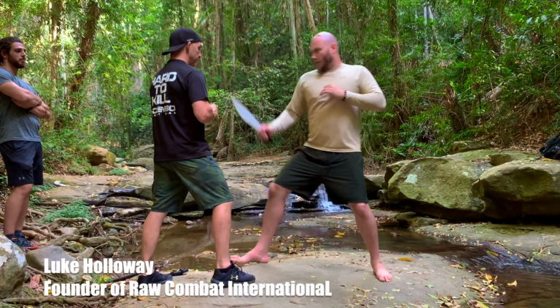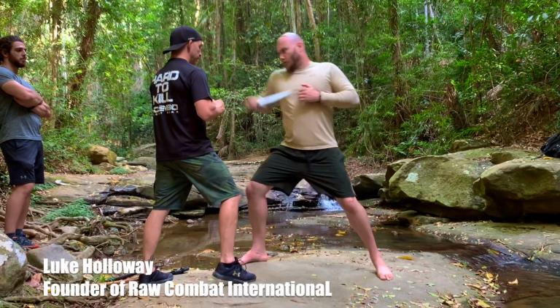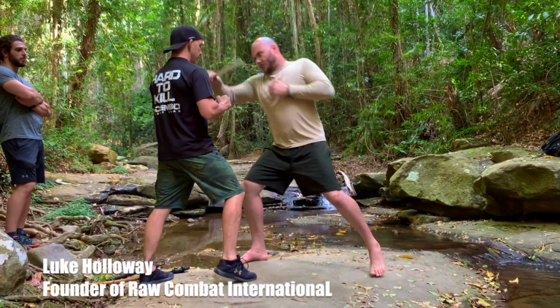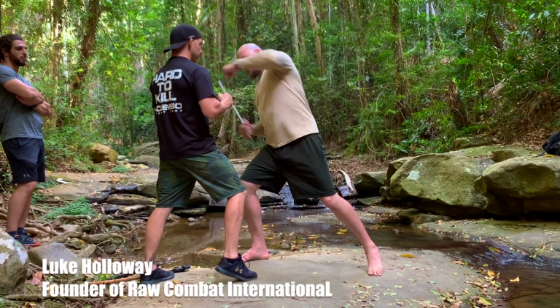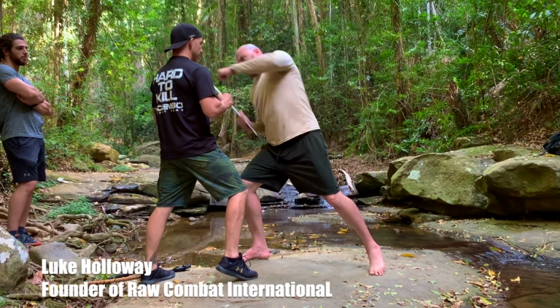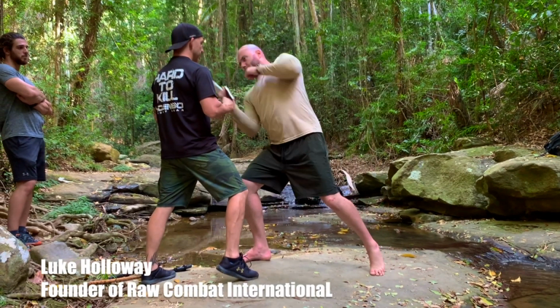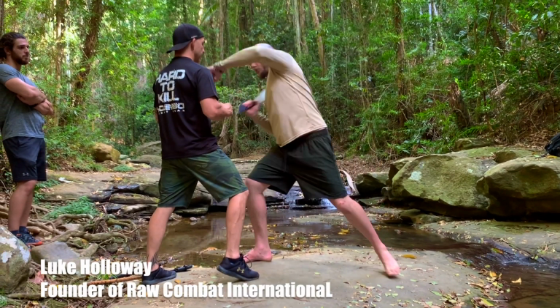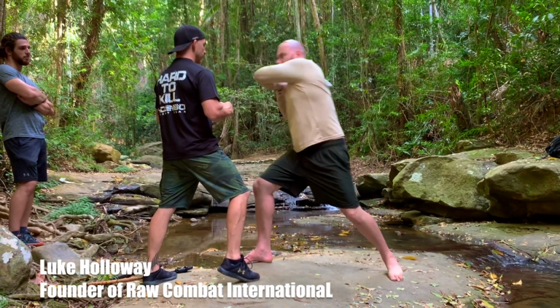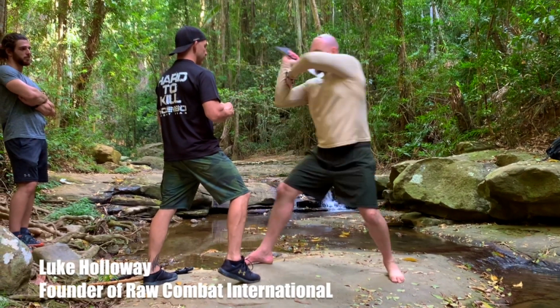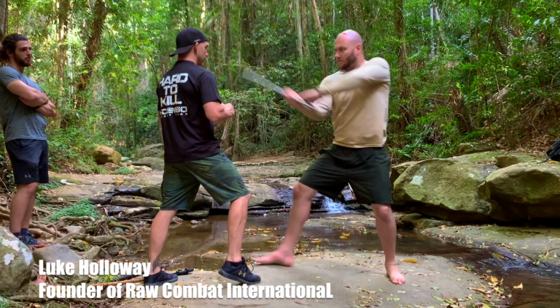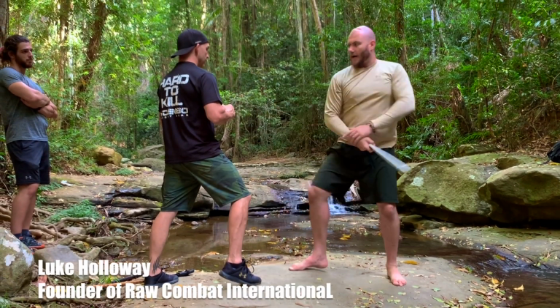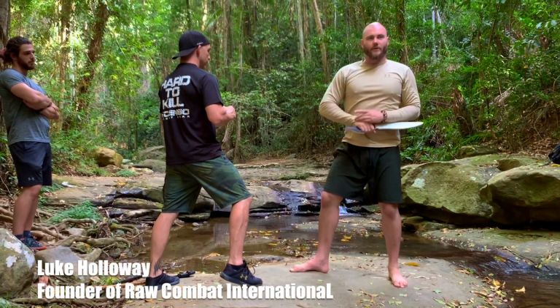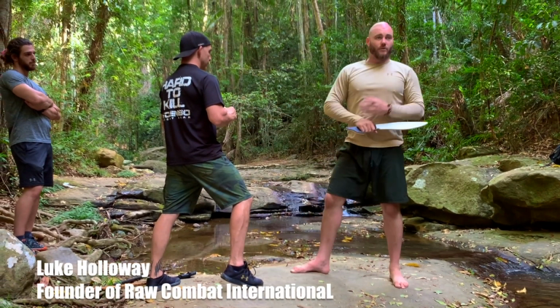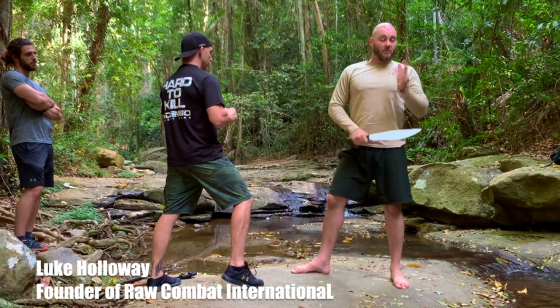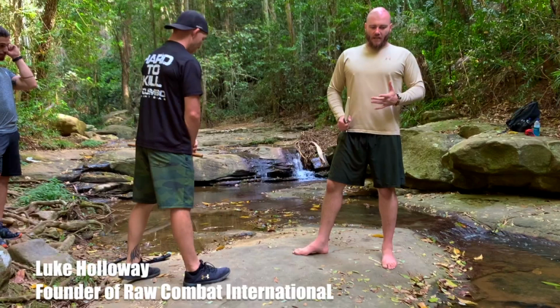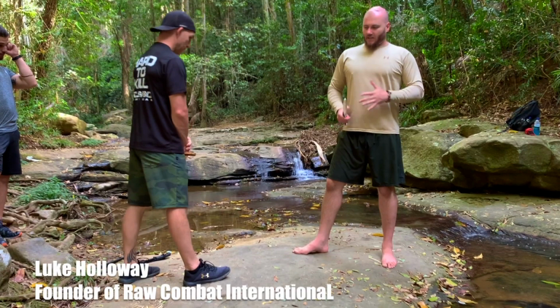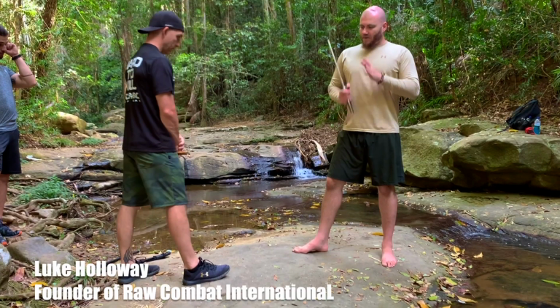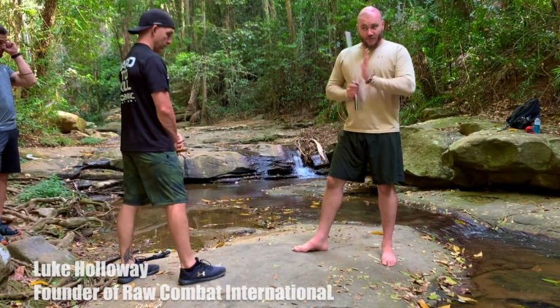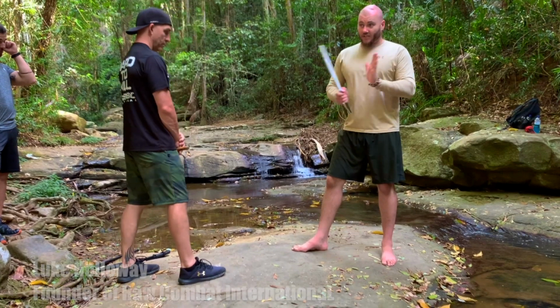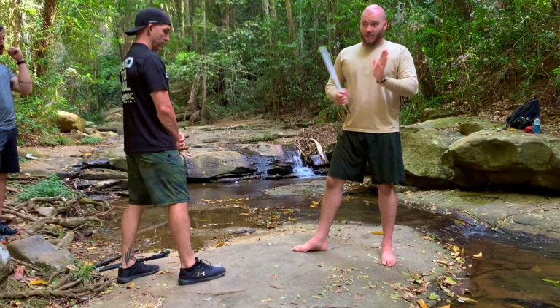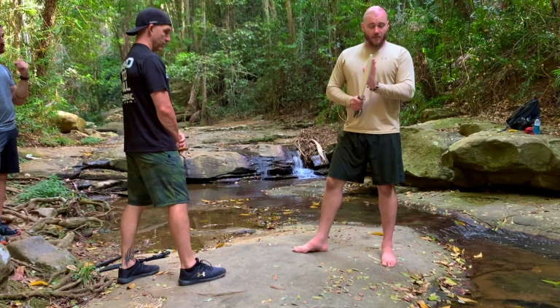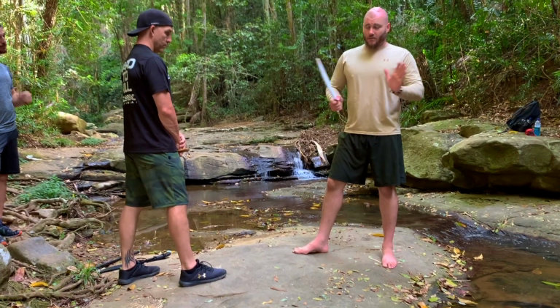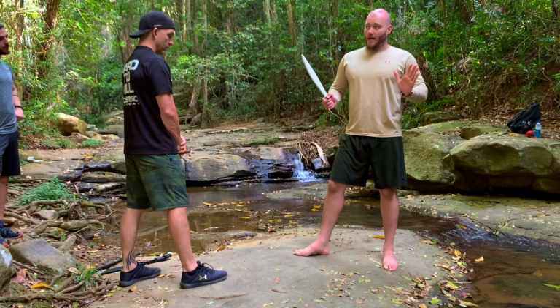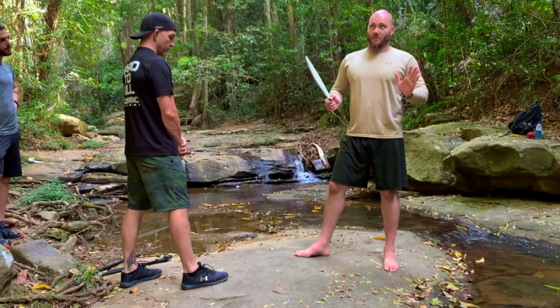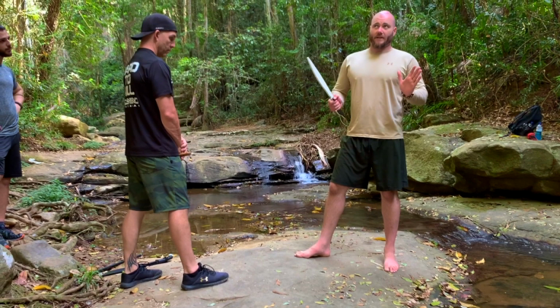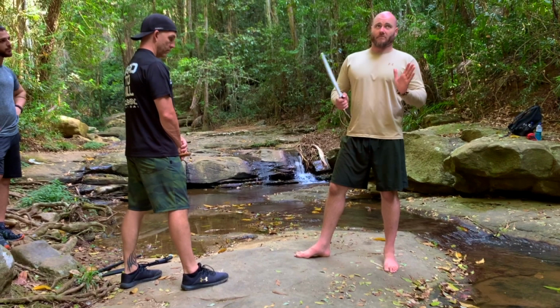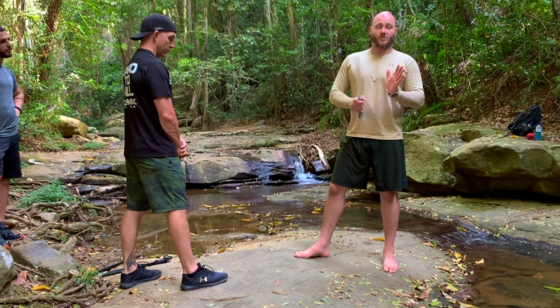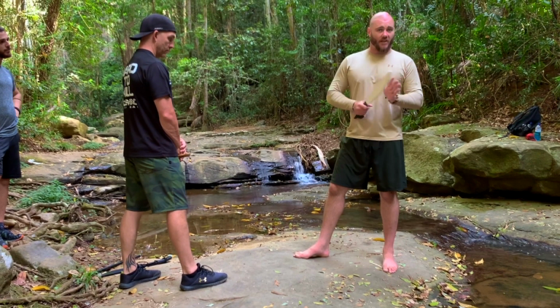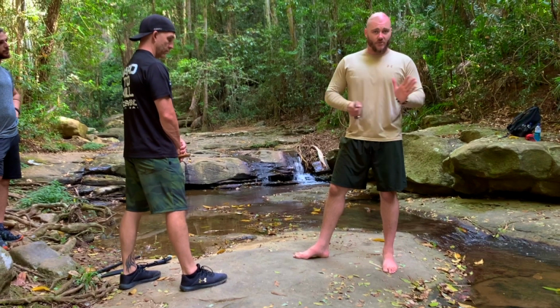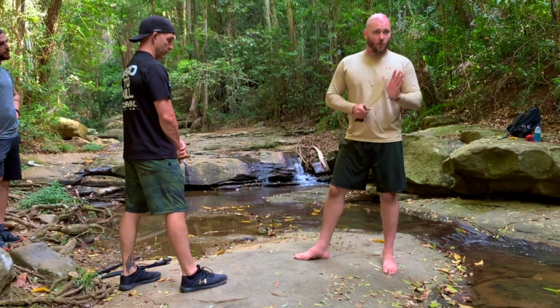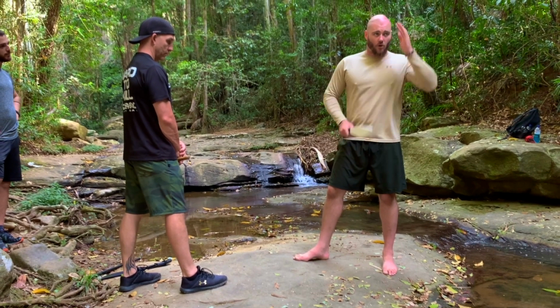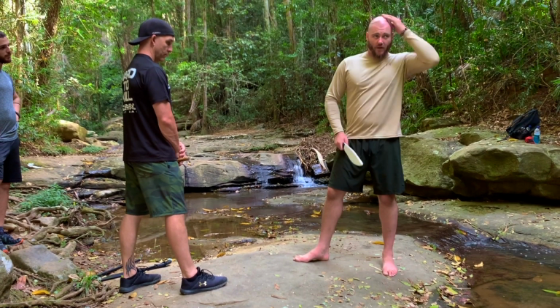Vertical jab, cross, upper cross, diagonal. Doesn't matter if it's stick, machete, tomahawk, whatever.